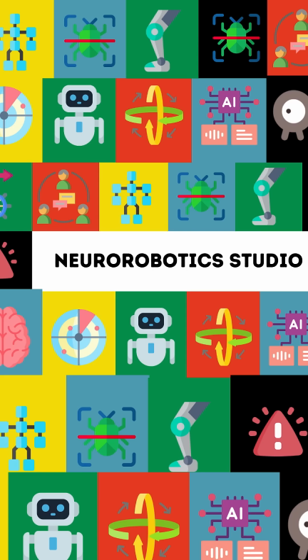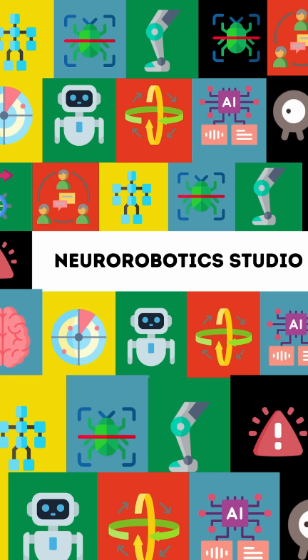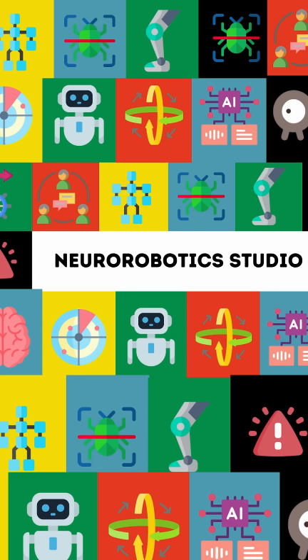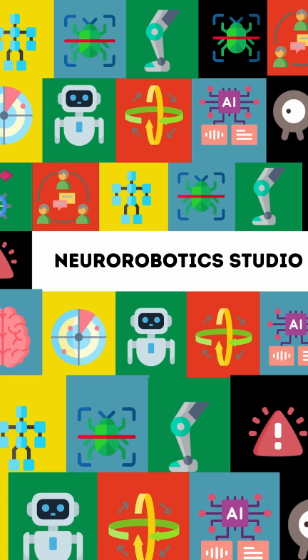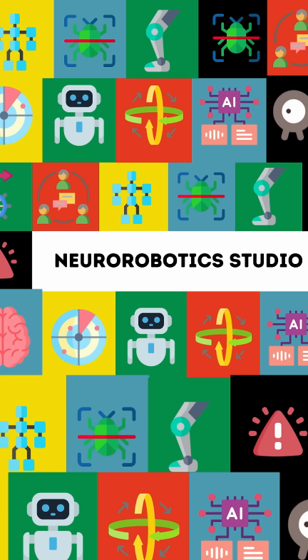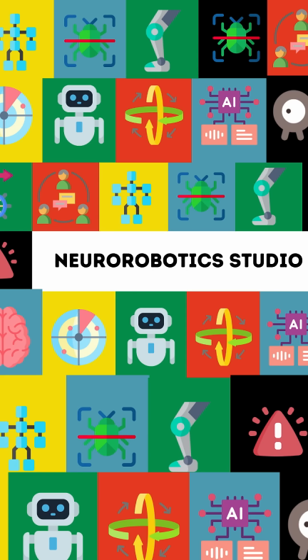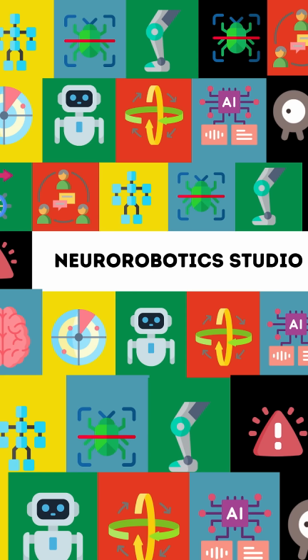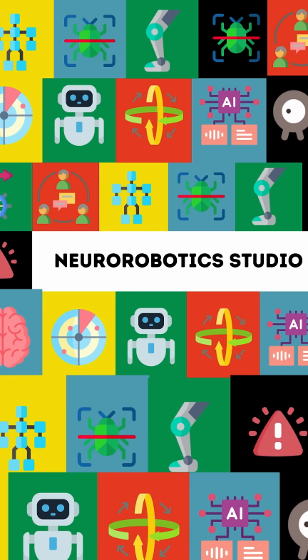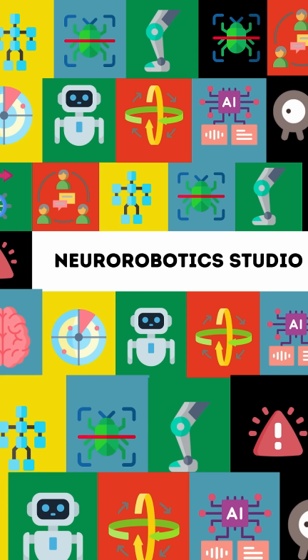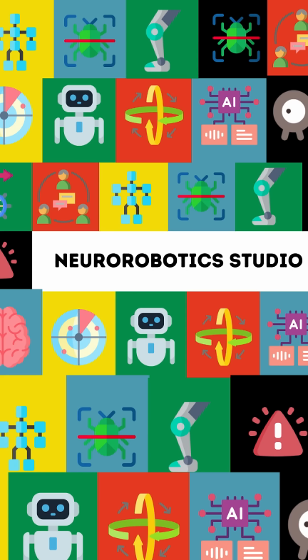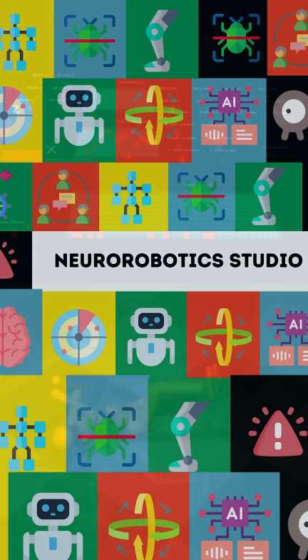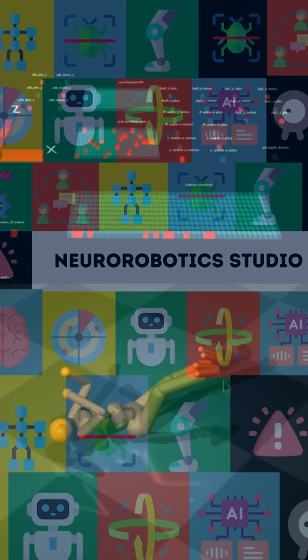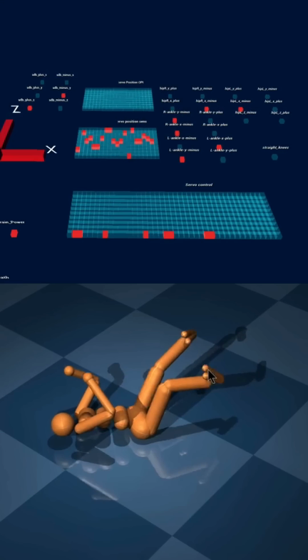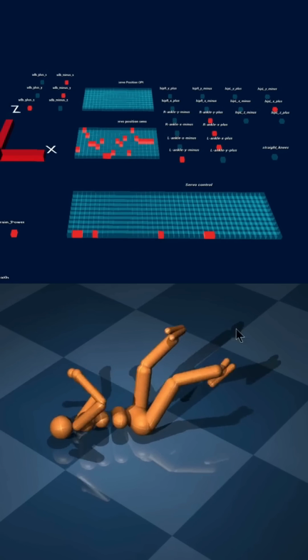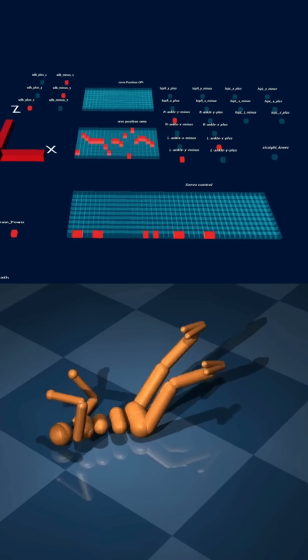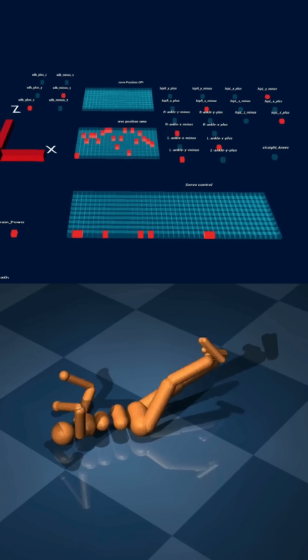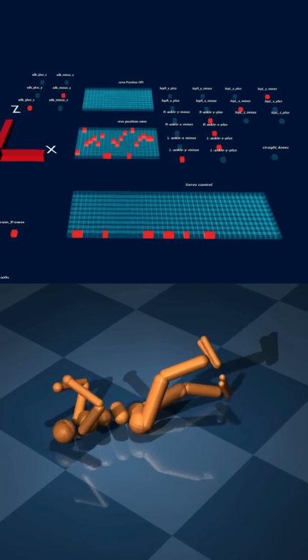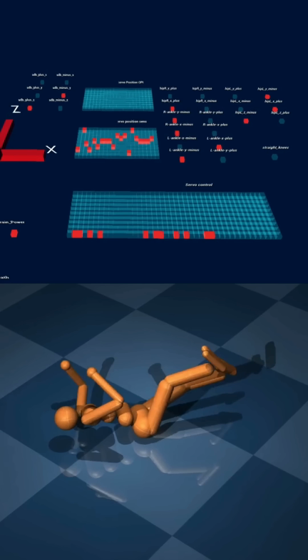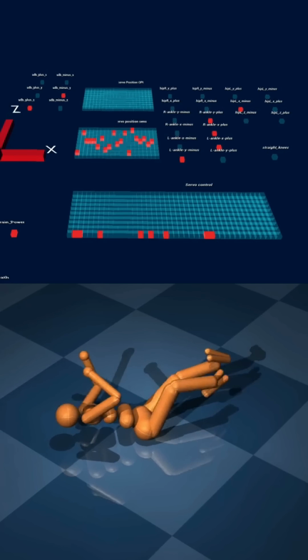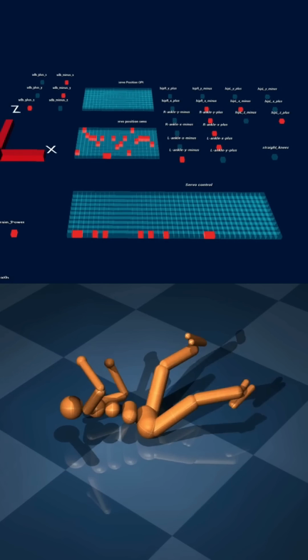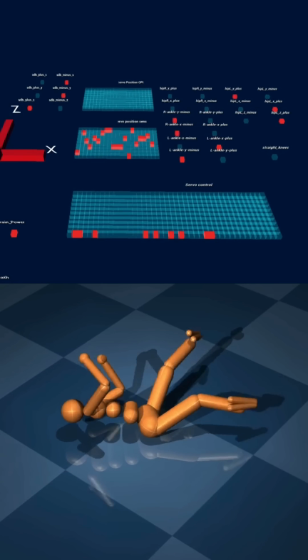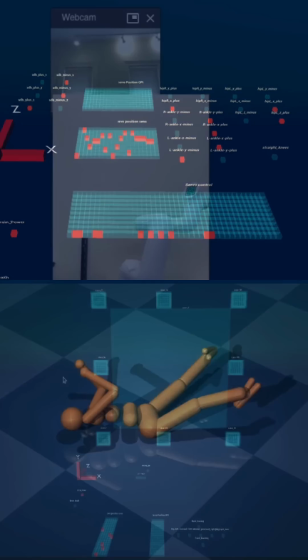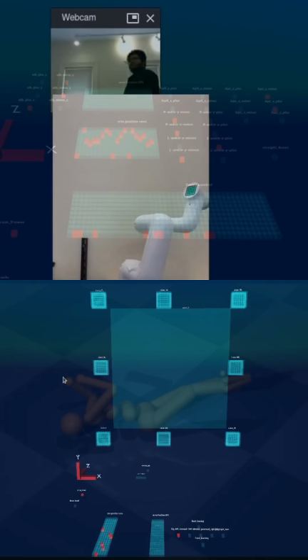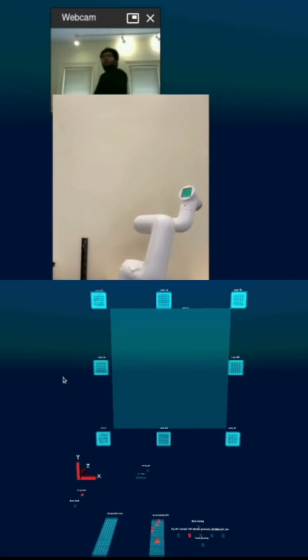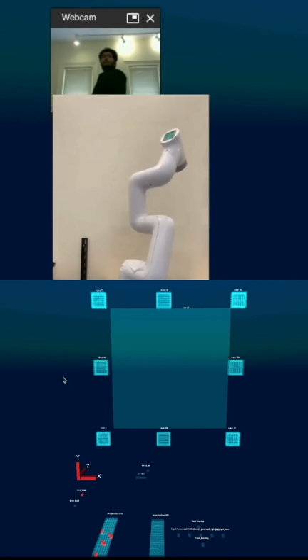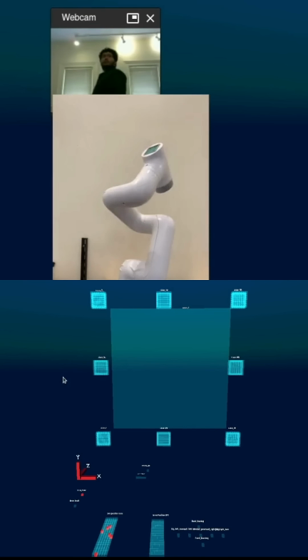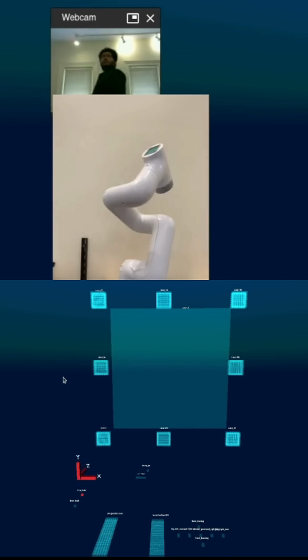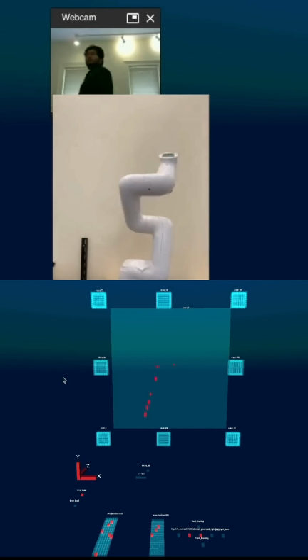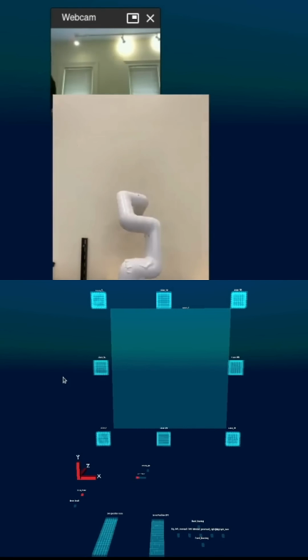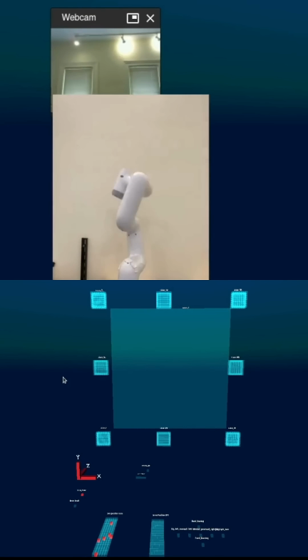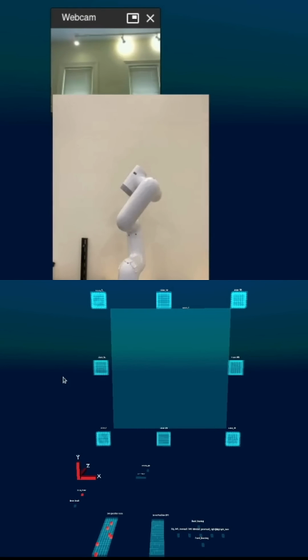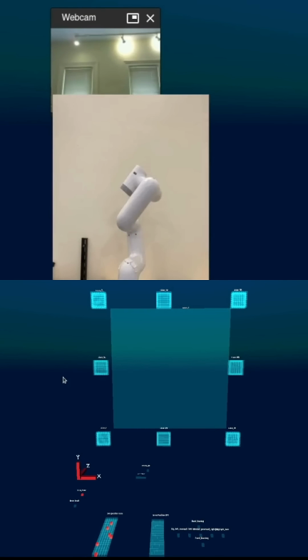Introducing NeuroRobotics Studio — your gateway to brain-inspired artificial intelligence.